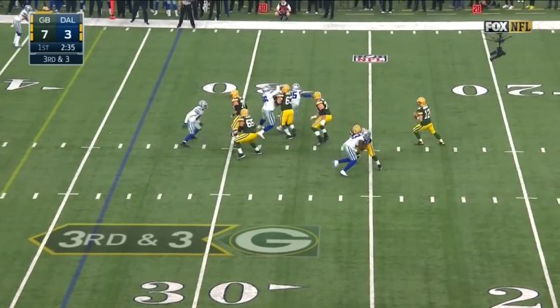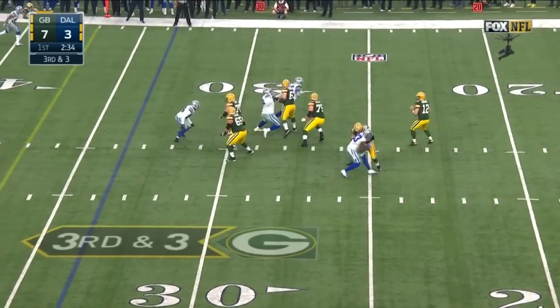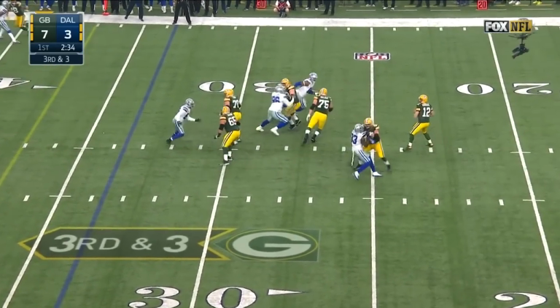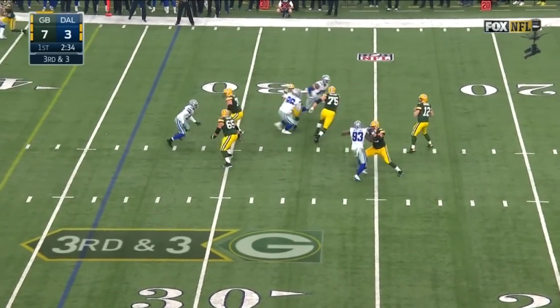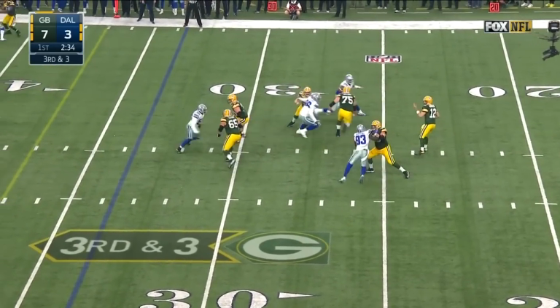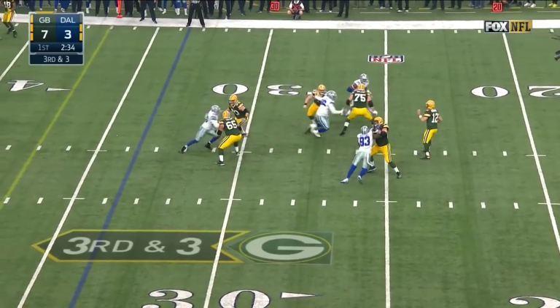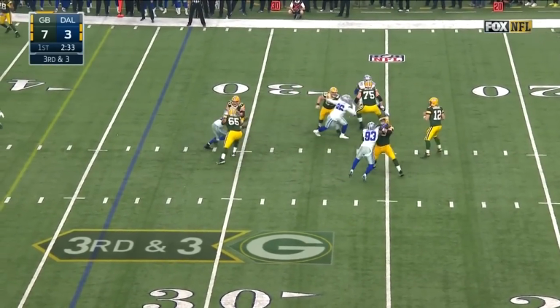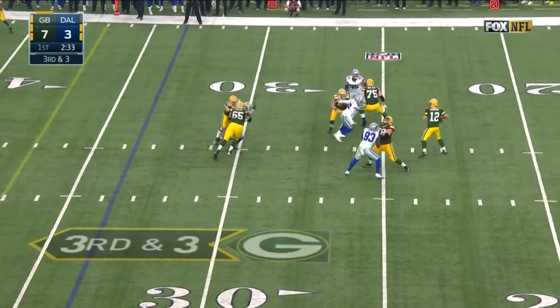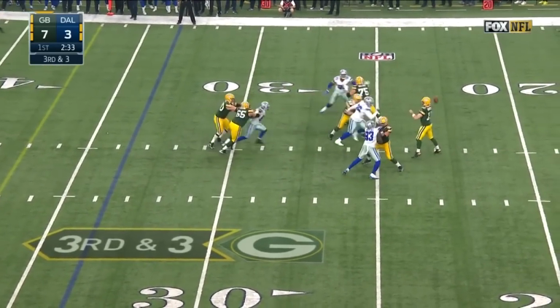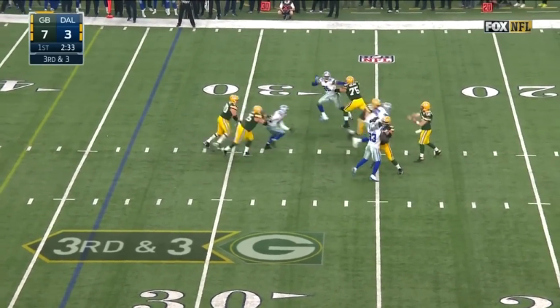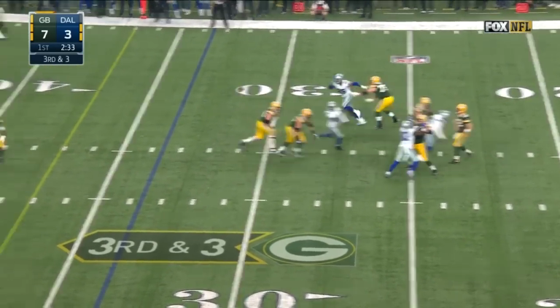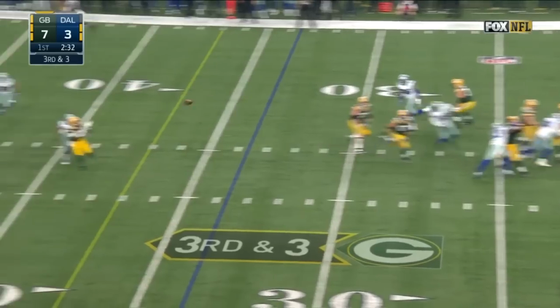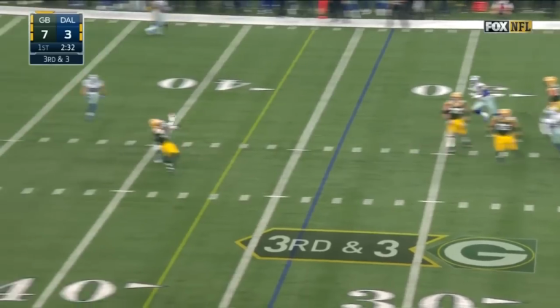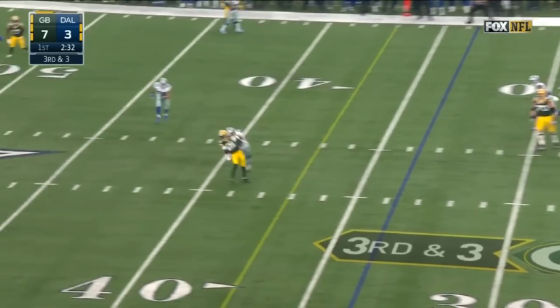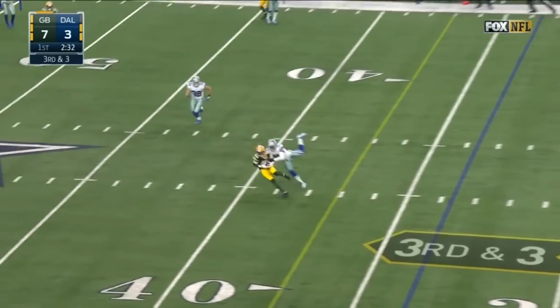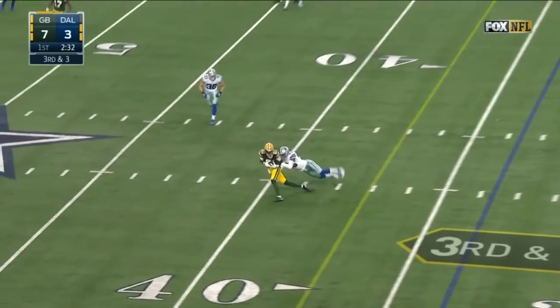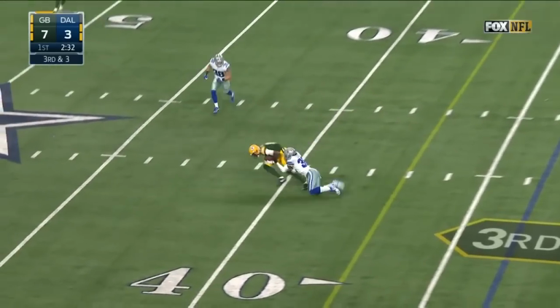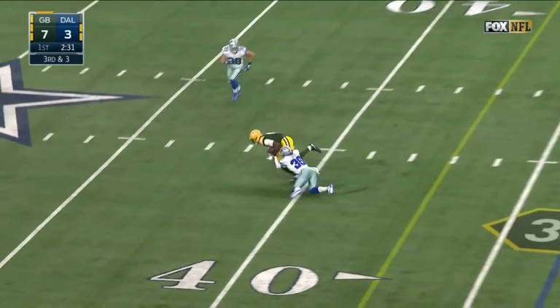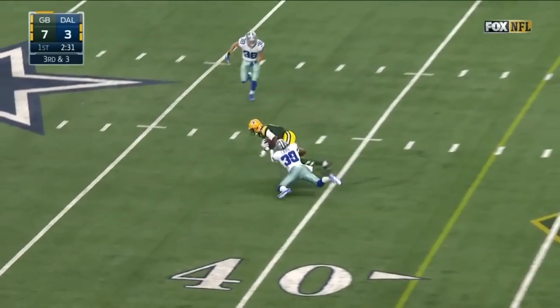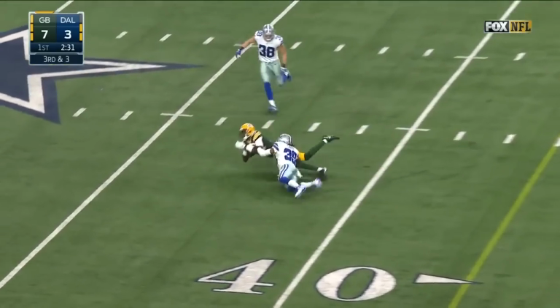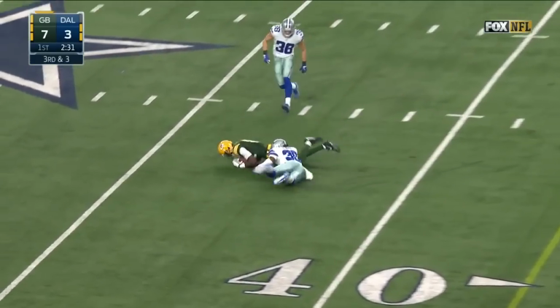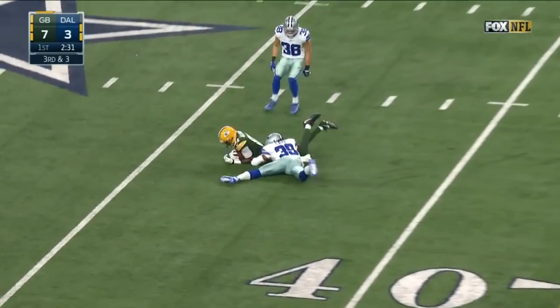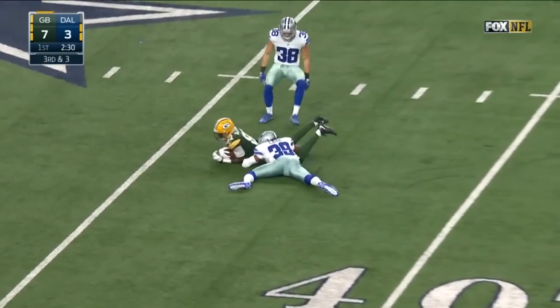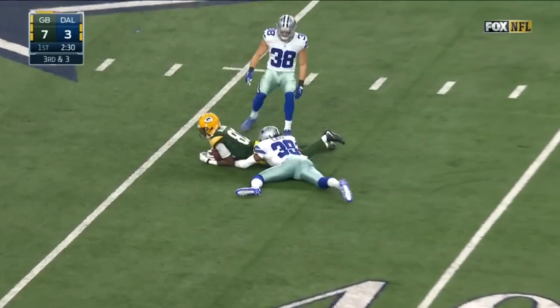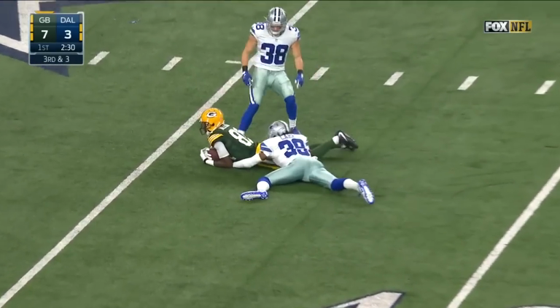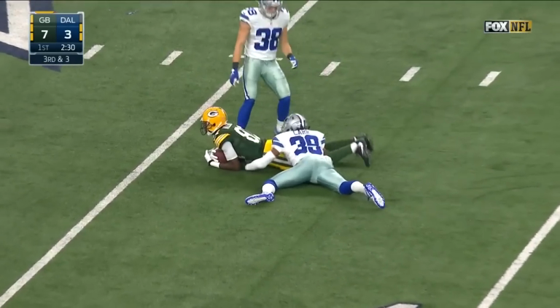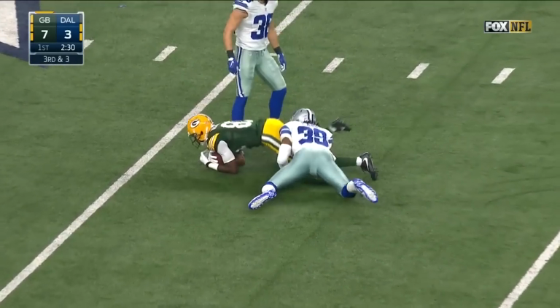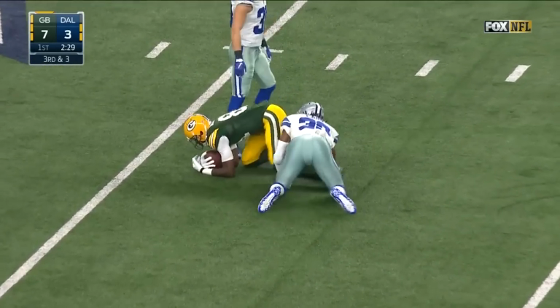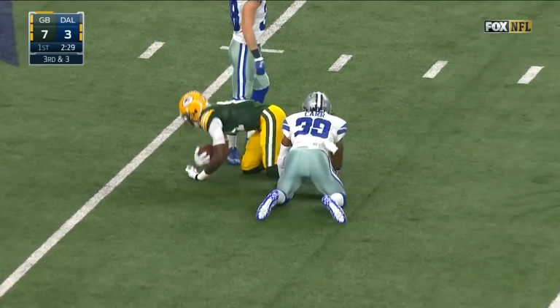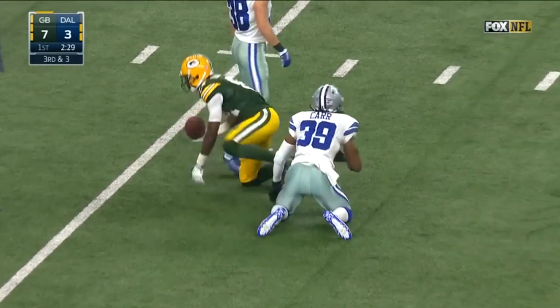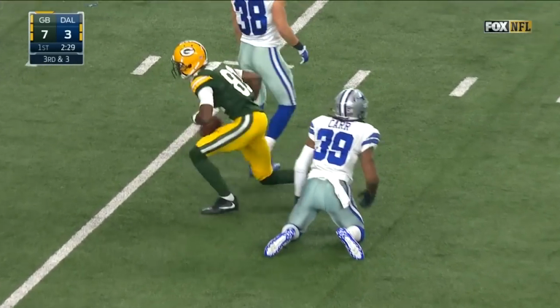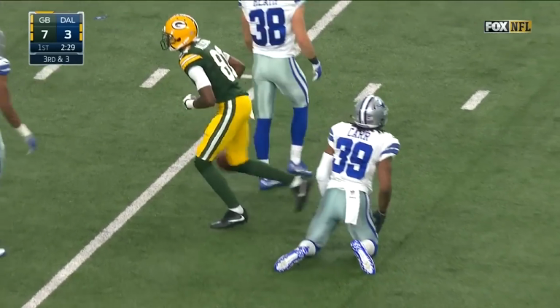Rodgers sits back, over the middle, pass is caught. And that's the rookie, Allison.